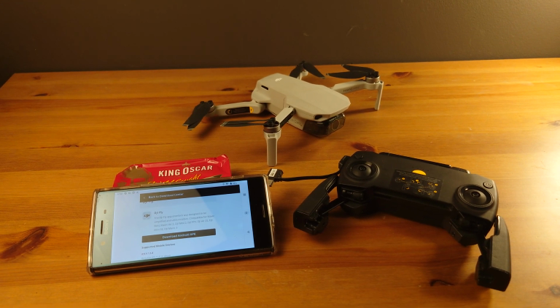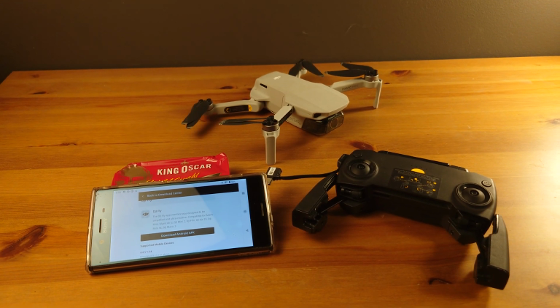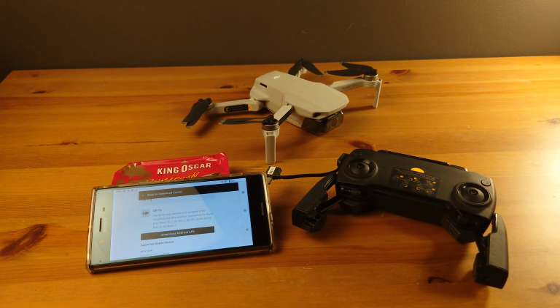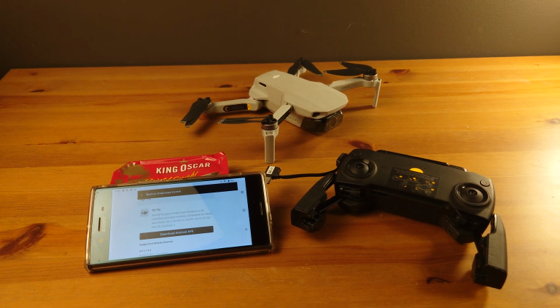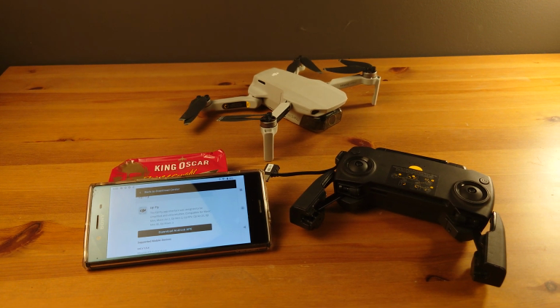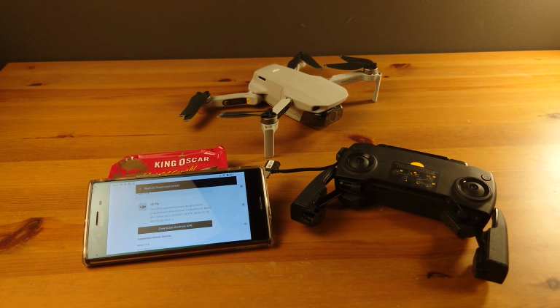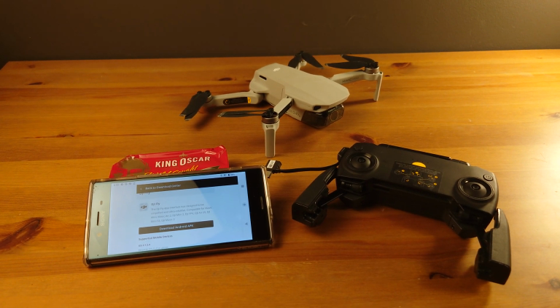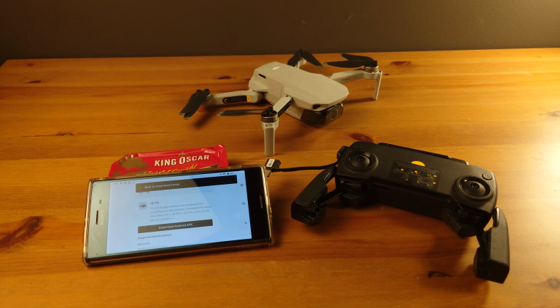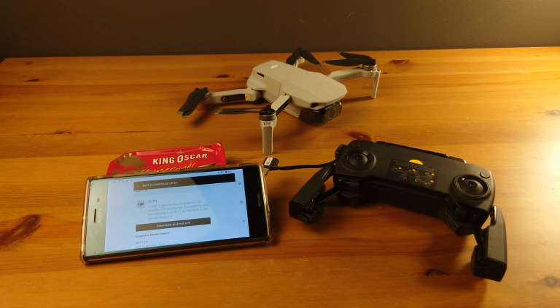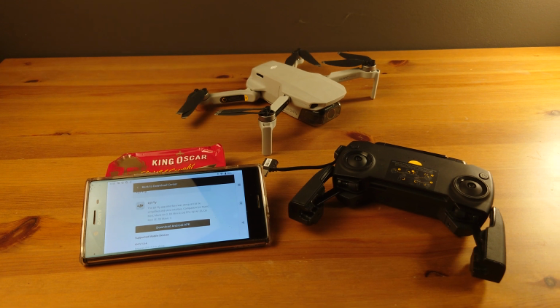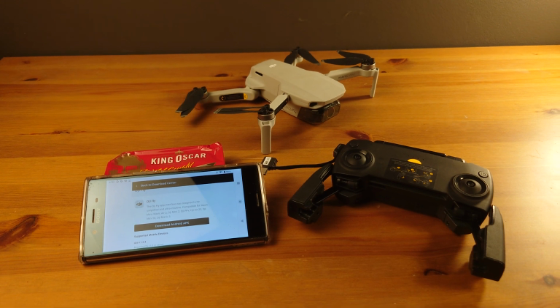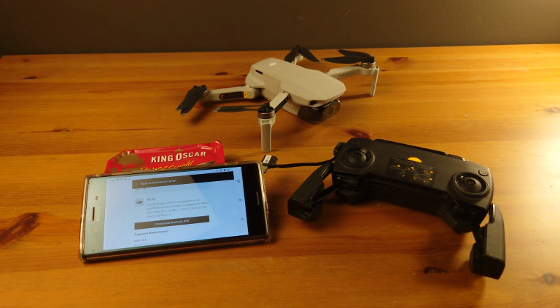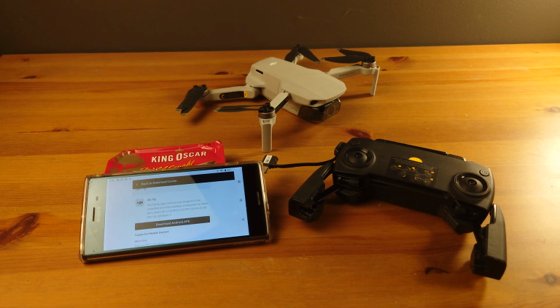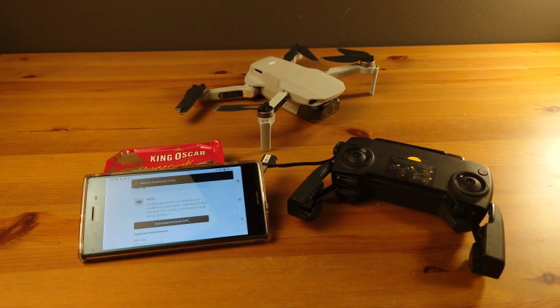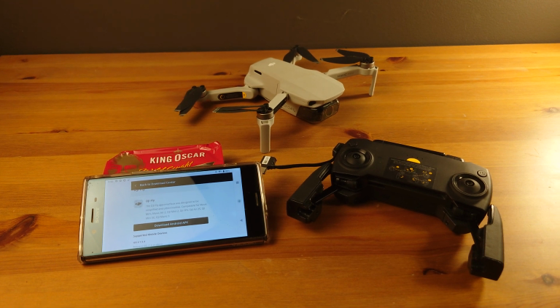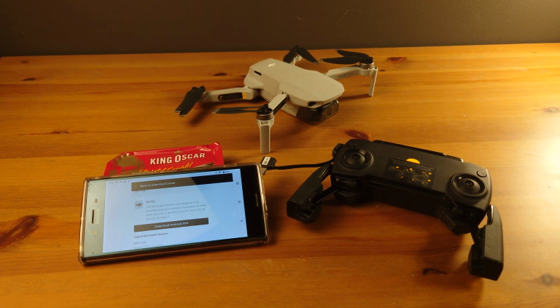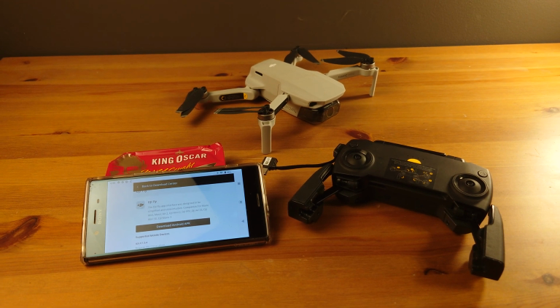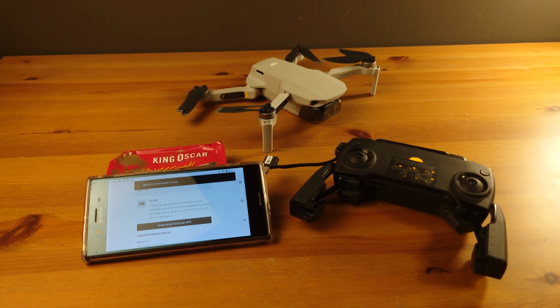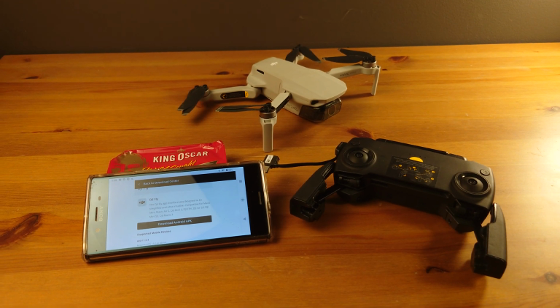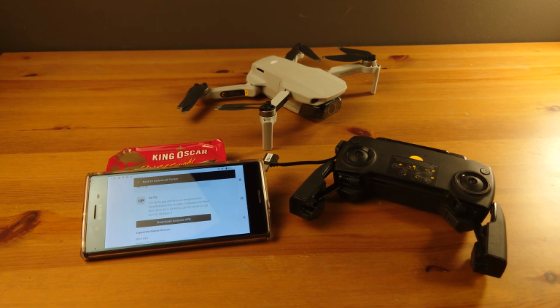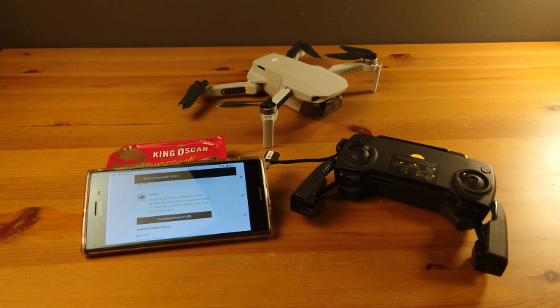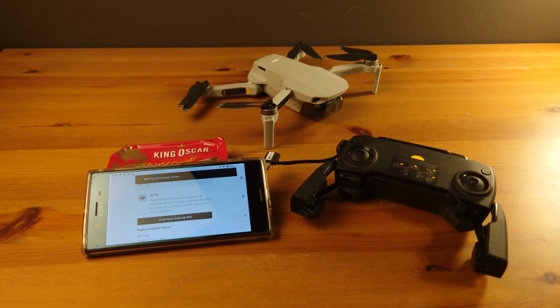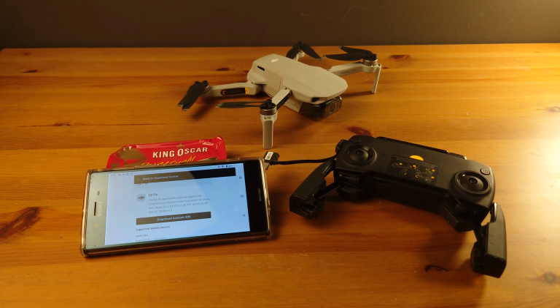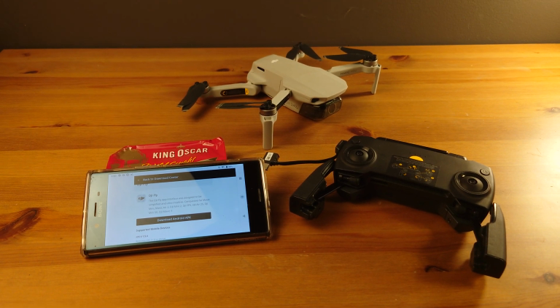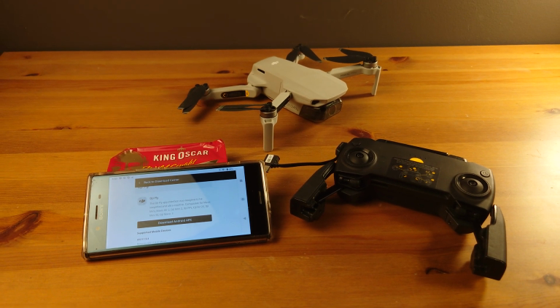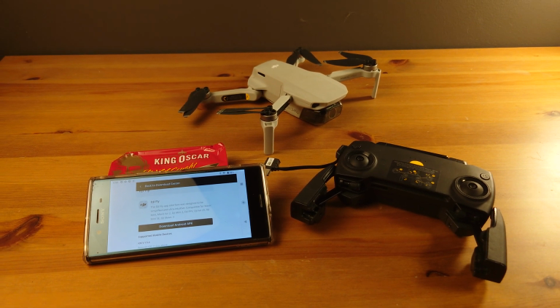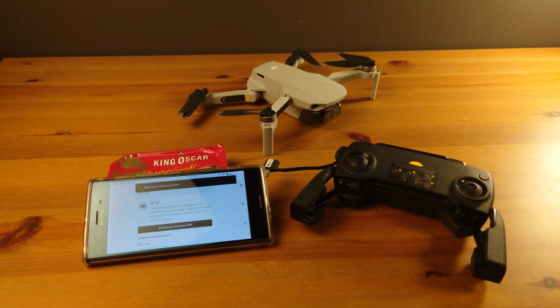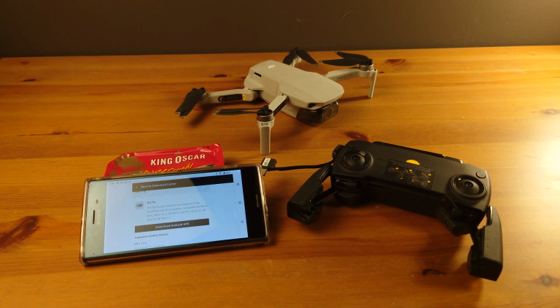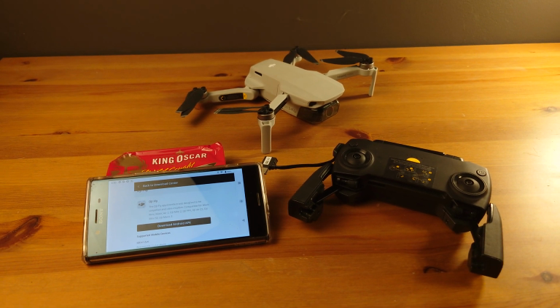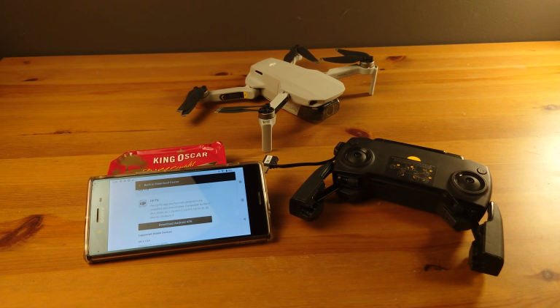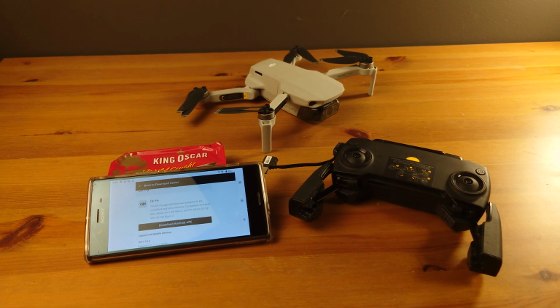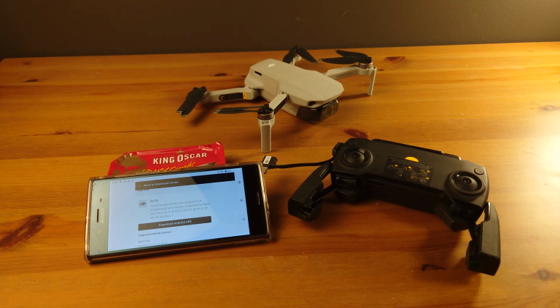Seriously, I can't believe I spent this much time on it, but hopefully this saves time for someone else. So yeah, hope that helps.